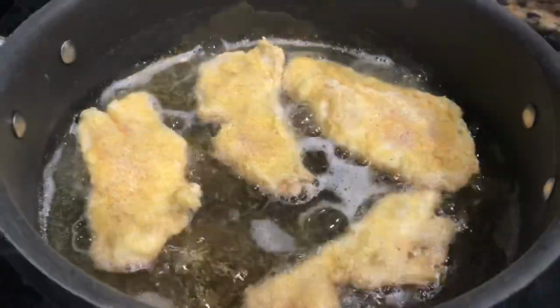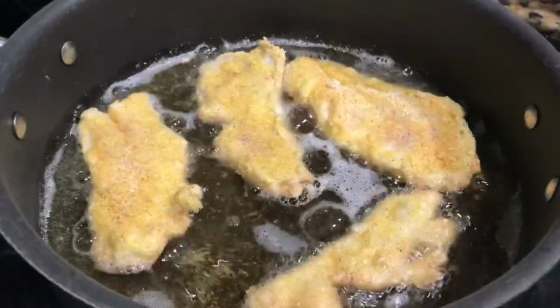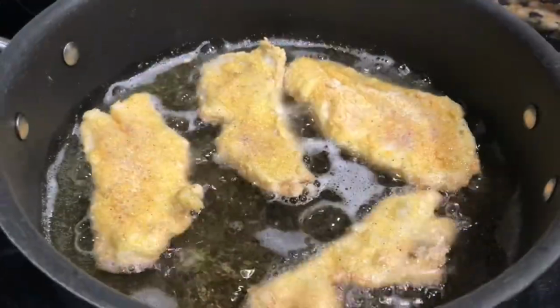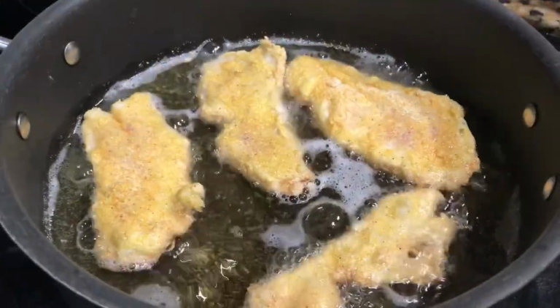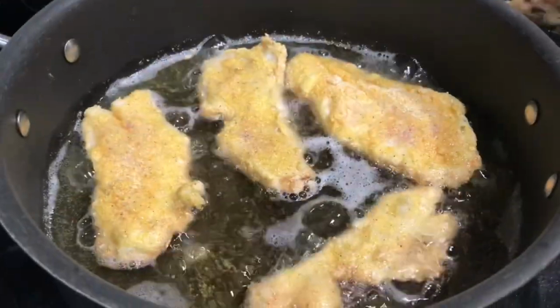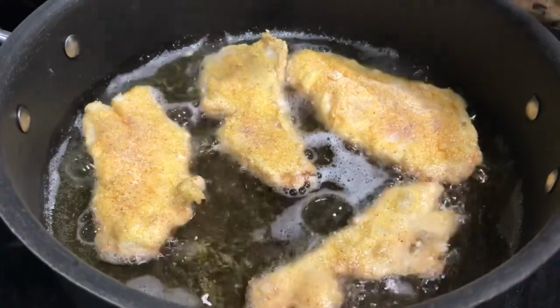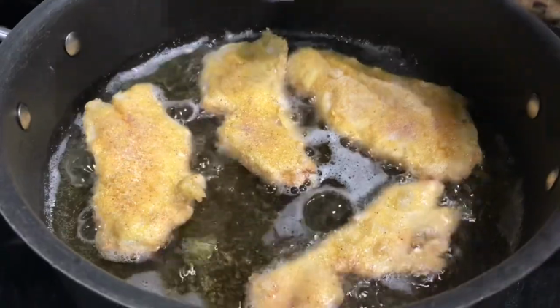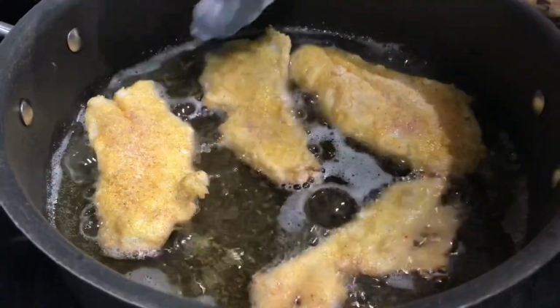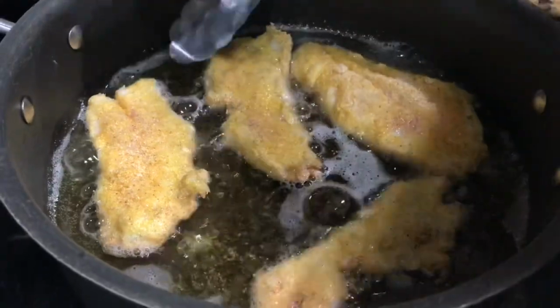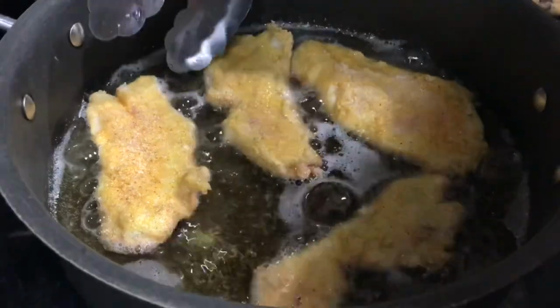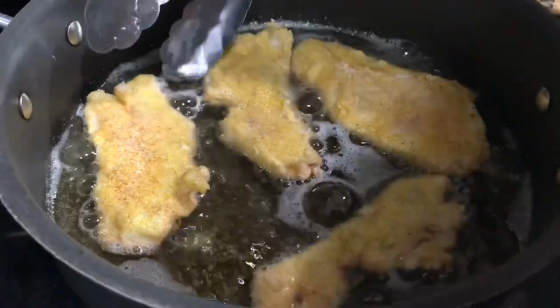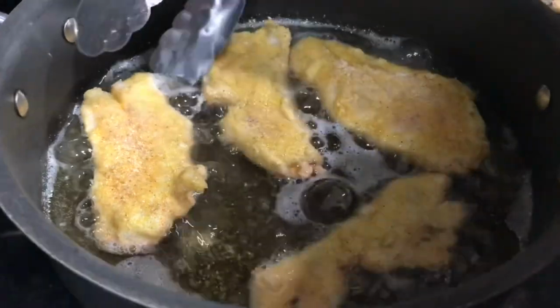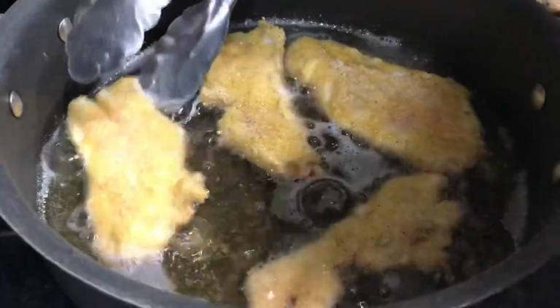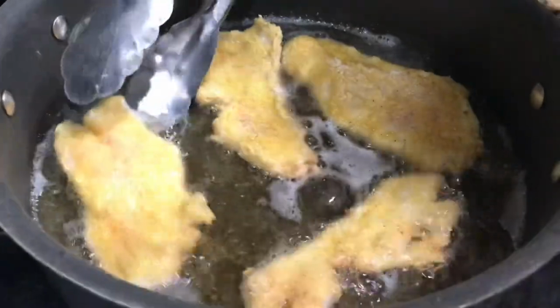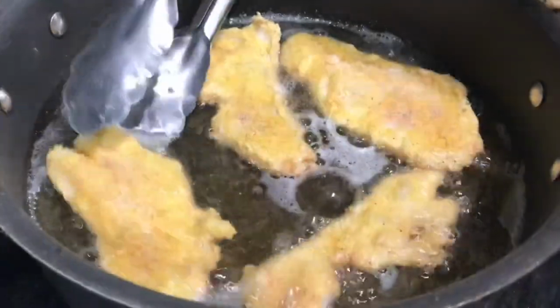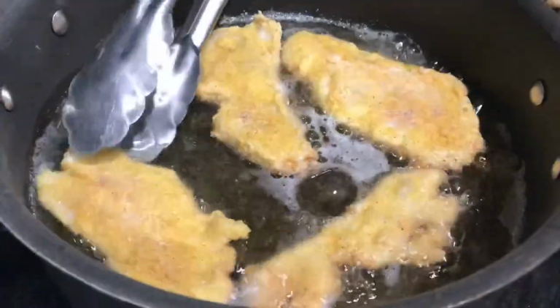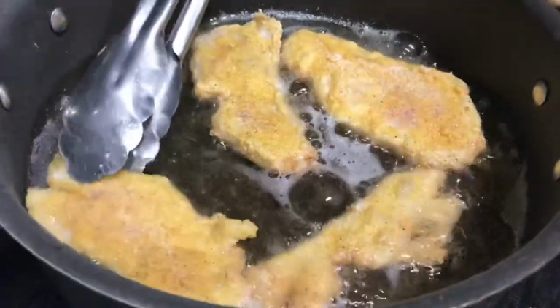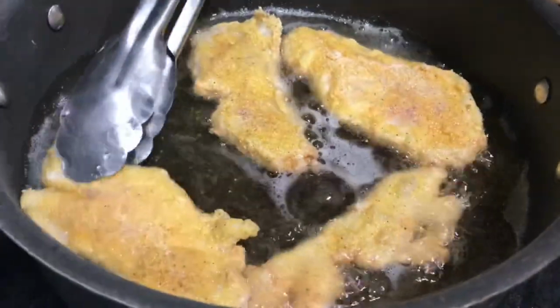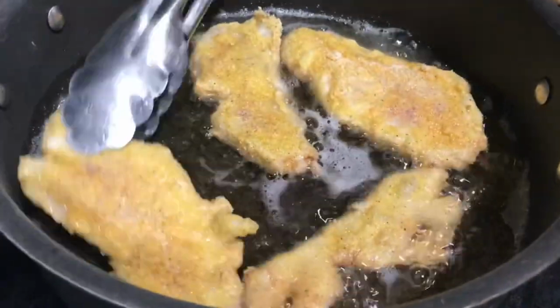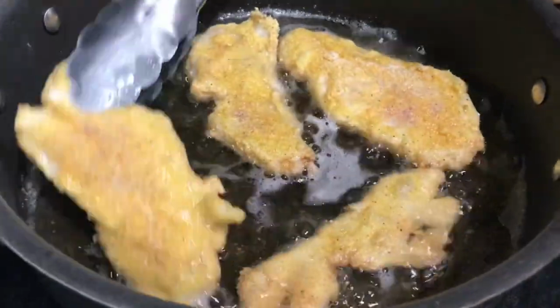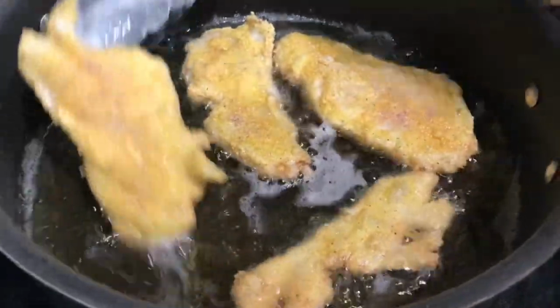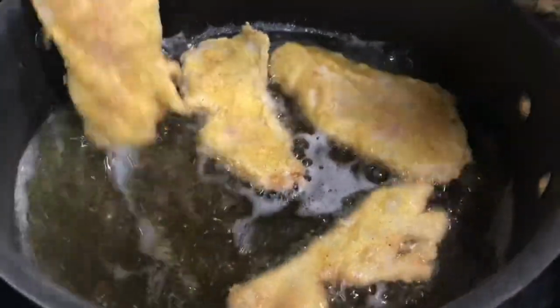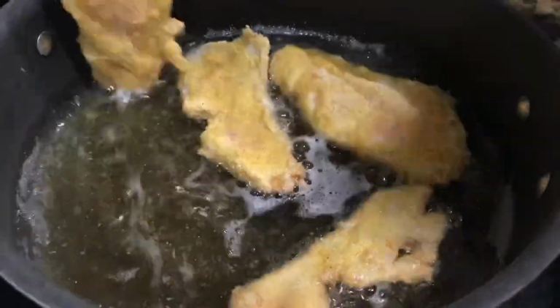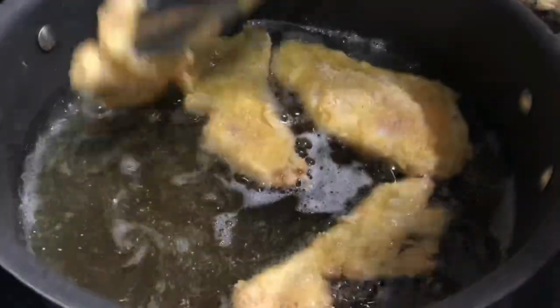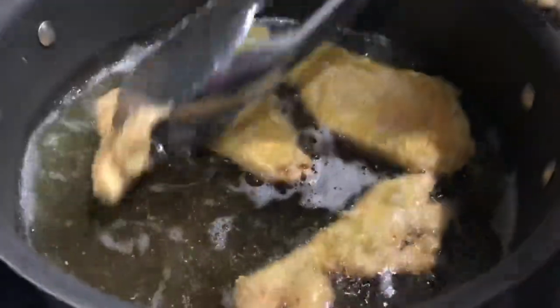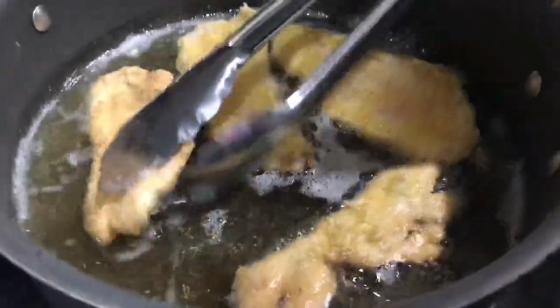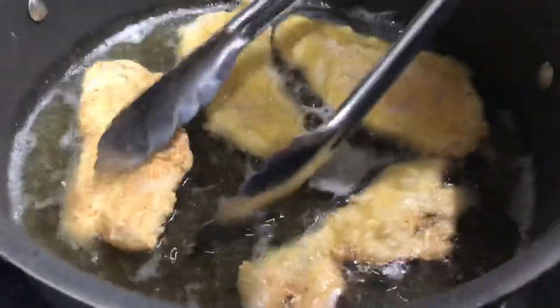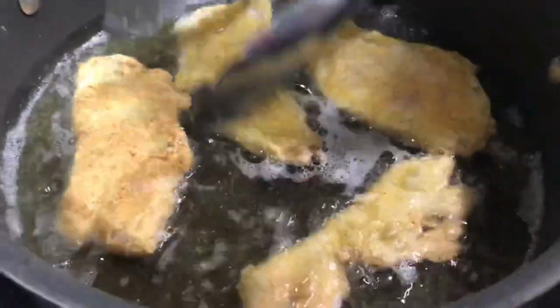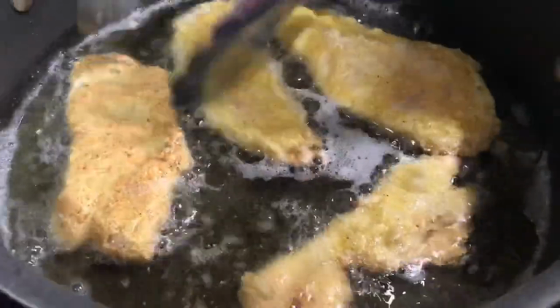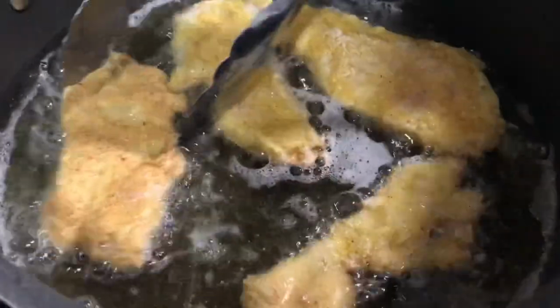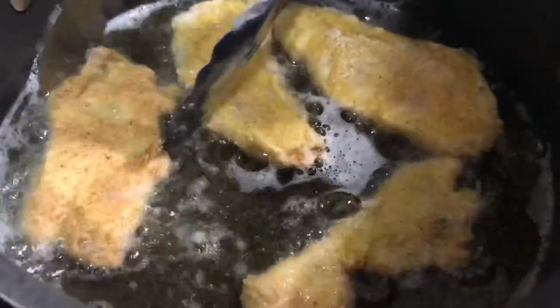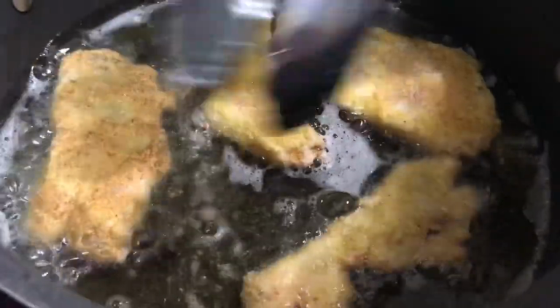So it's been about three minutes and now we're going to go ahead and flip the fillets over and cook the other side for another three minutes.